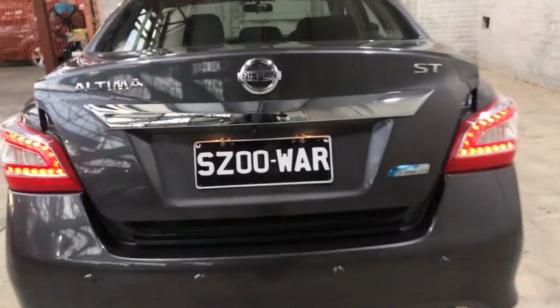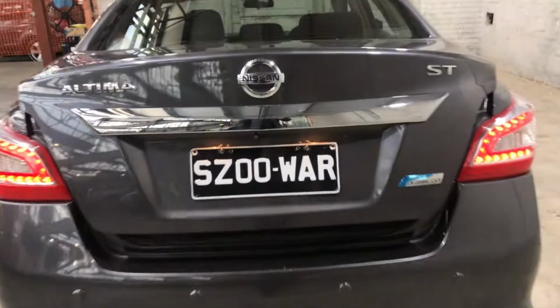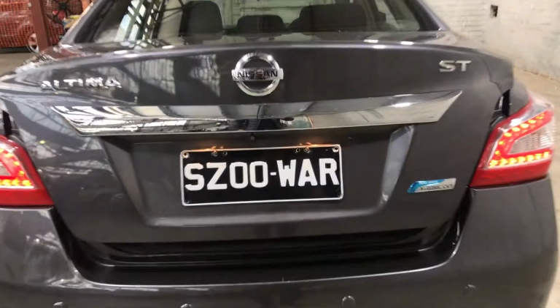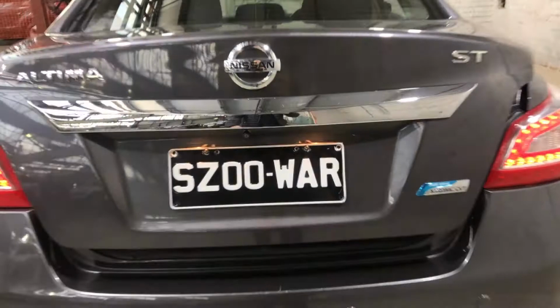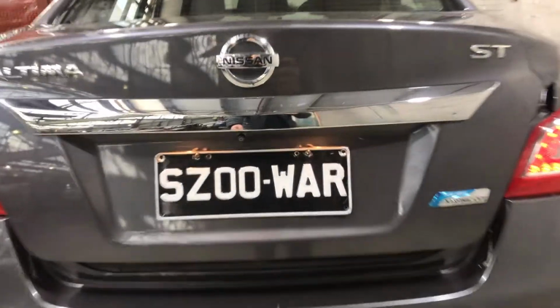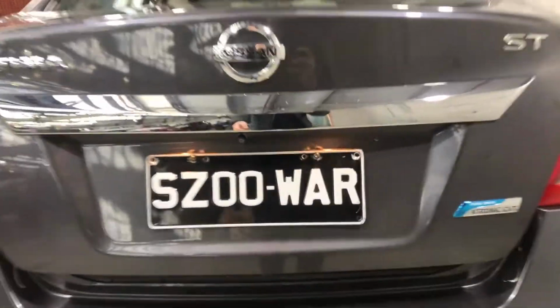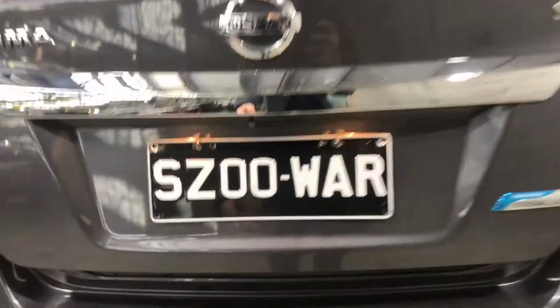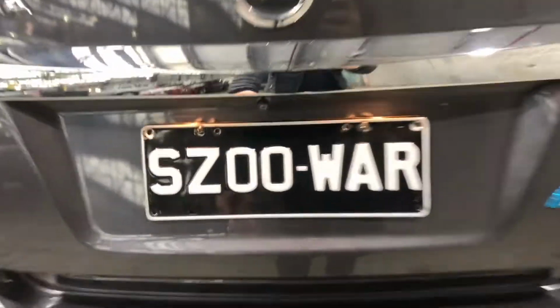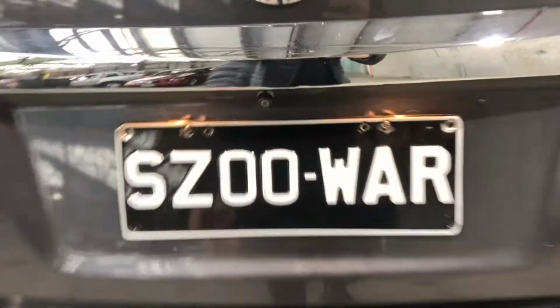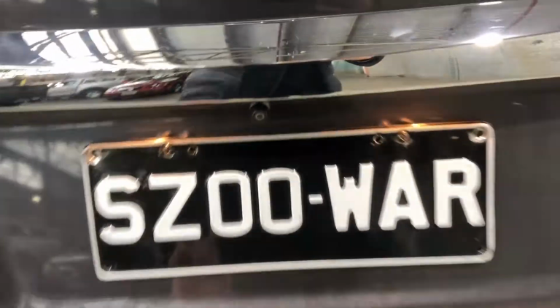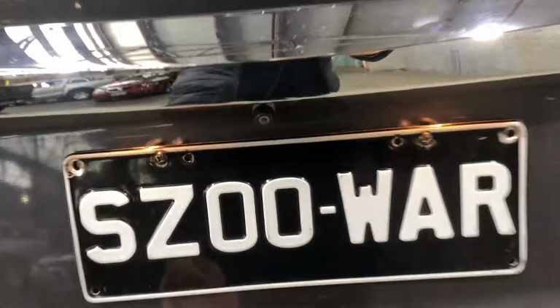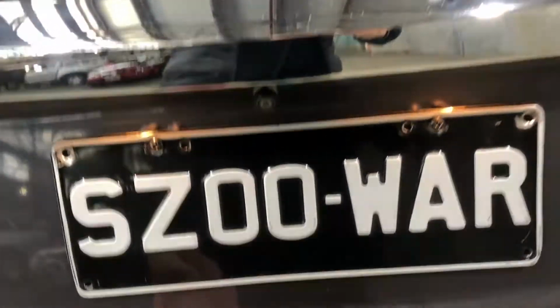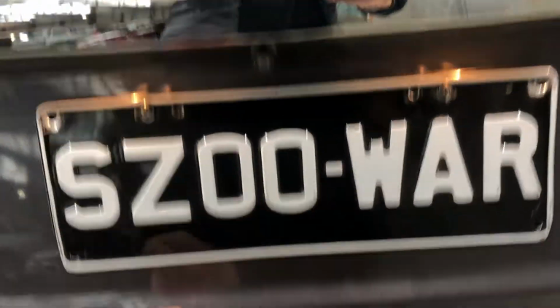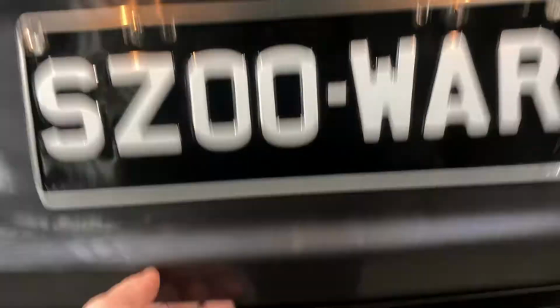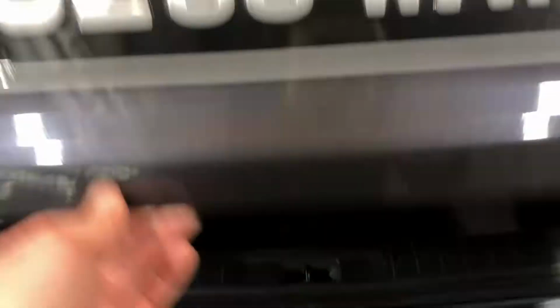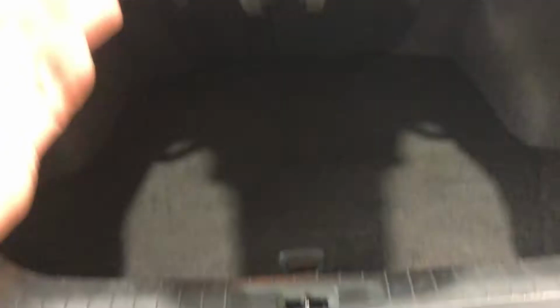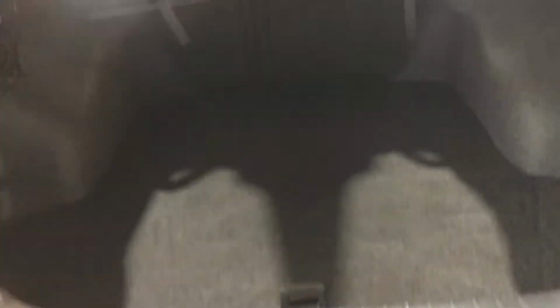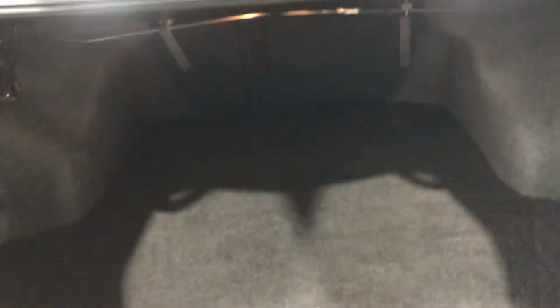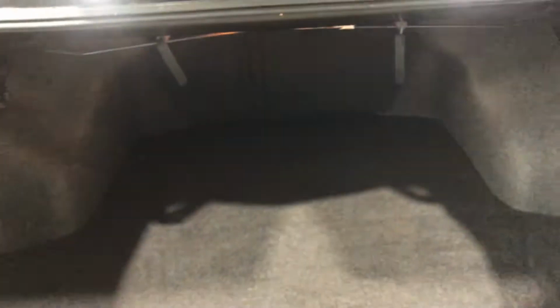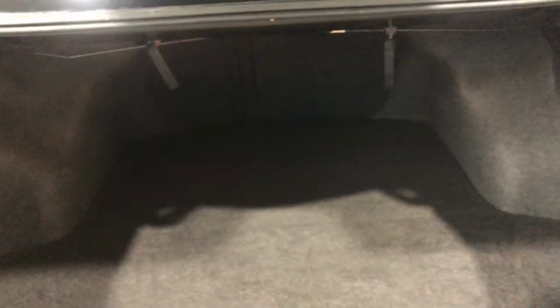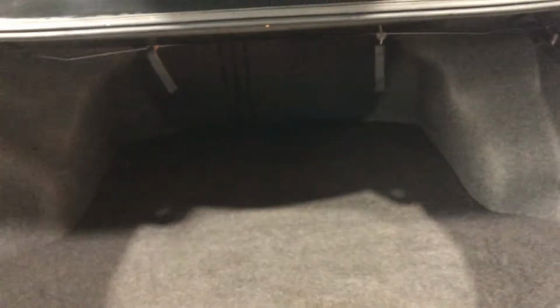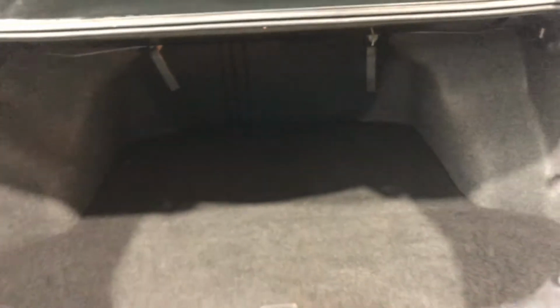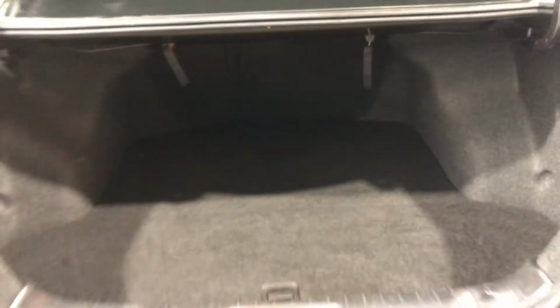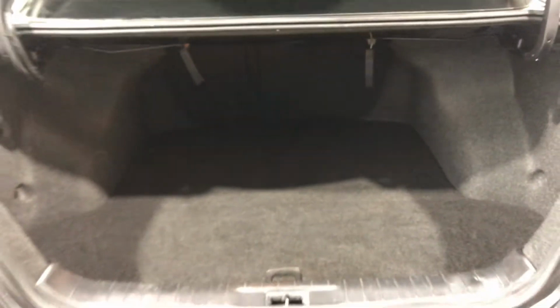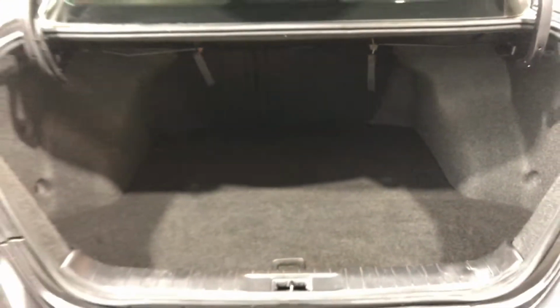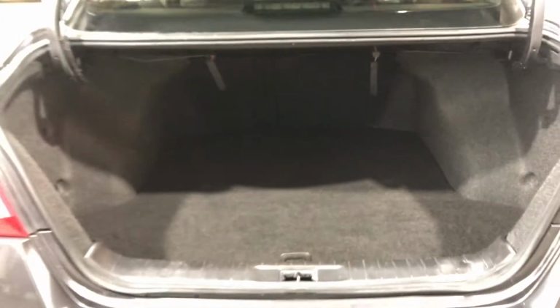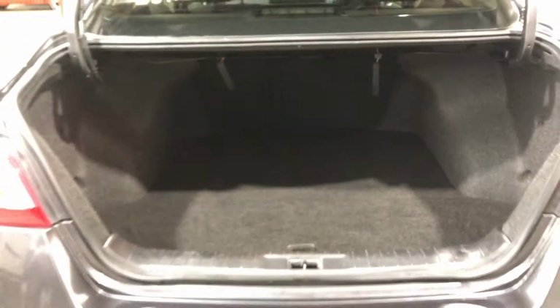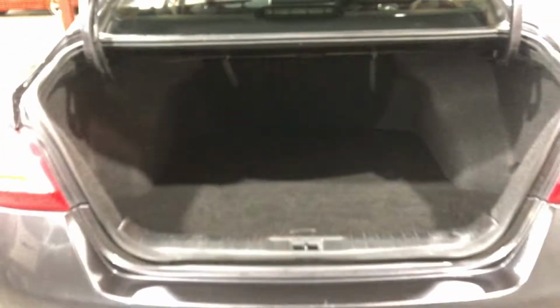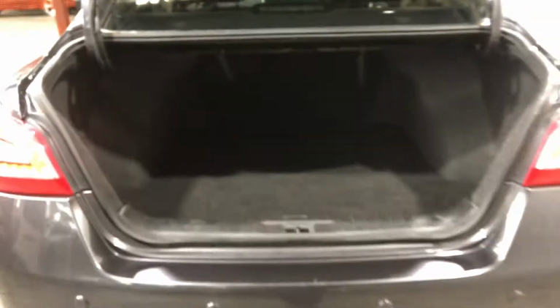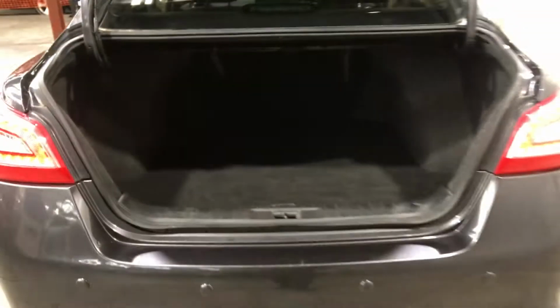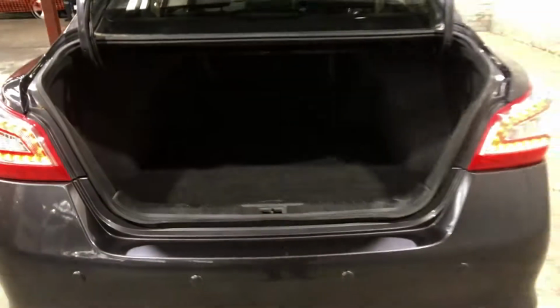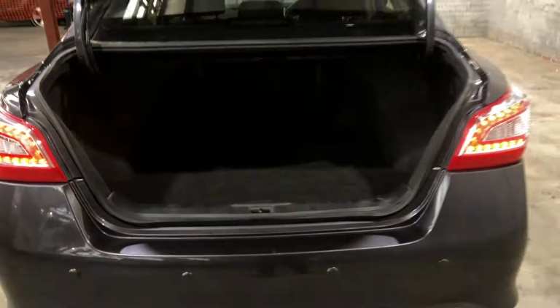As we jump inside the boot, being a family-sized sedan, you know you're going to get a big amount of boot space out of the back.